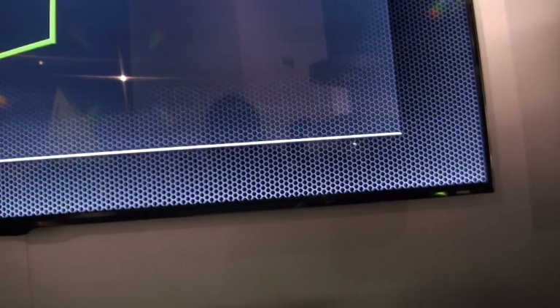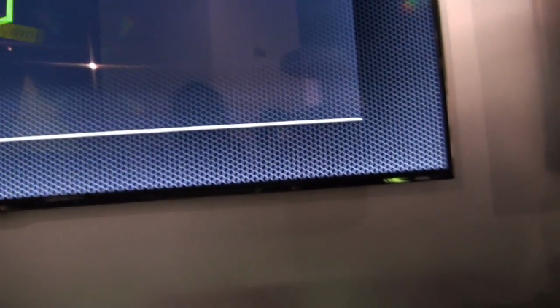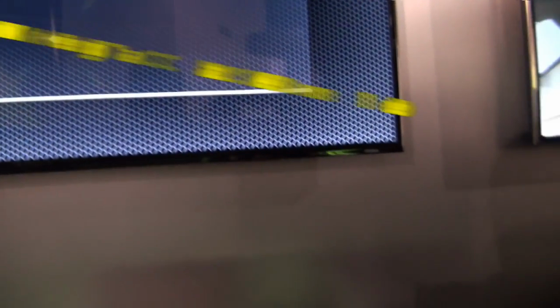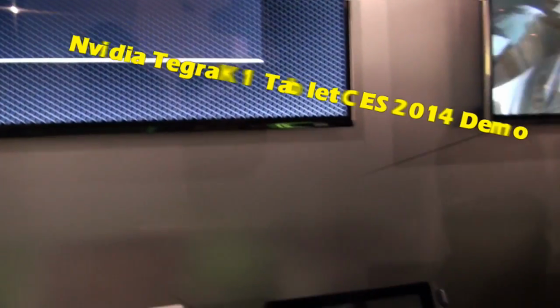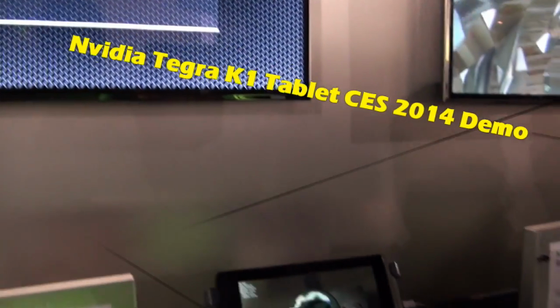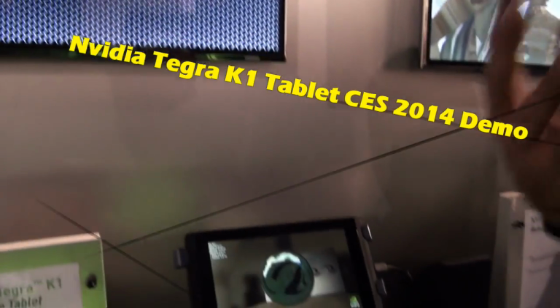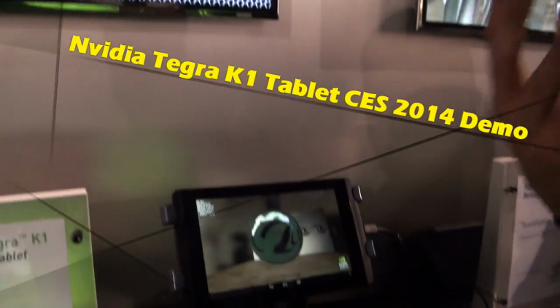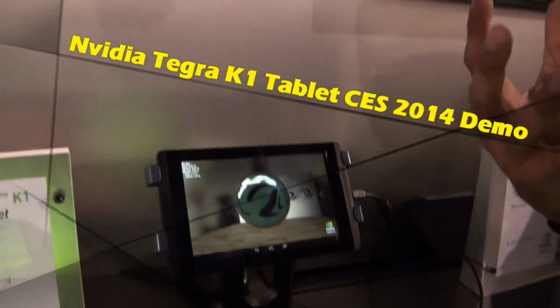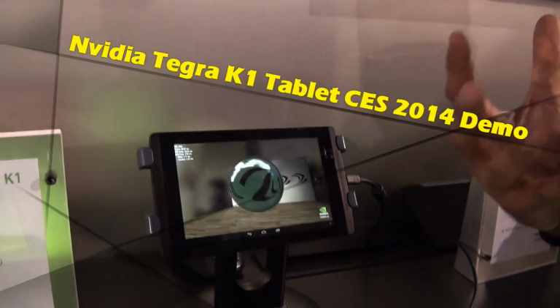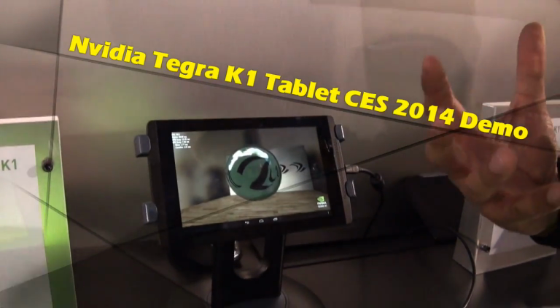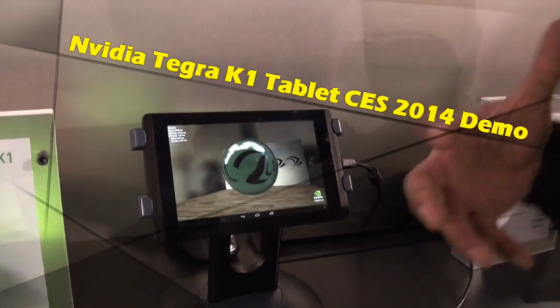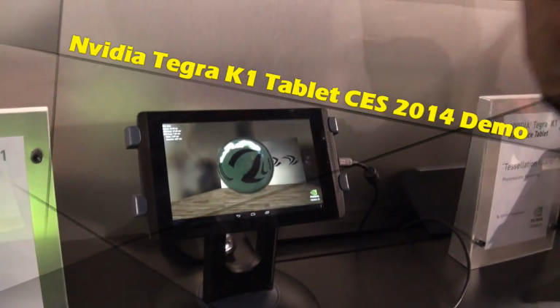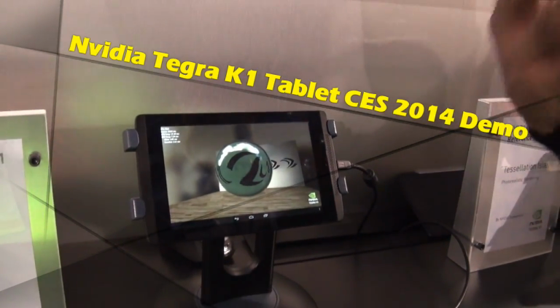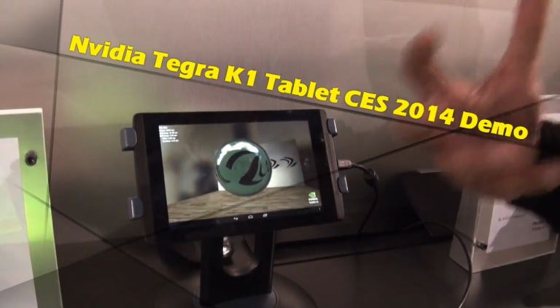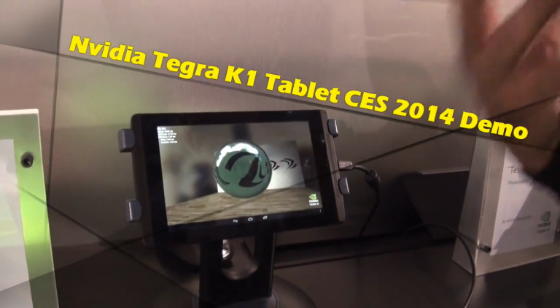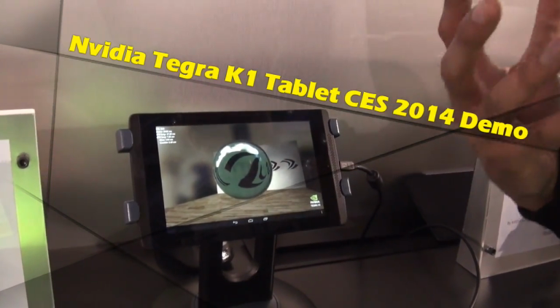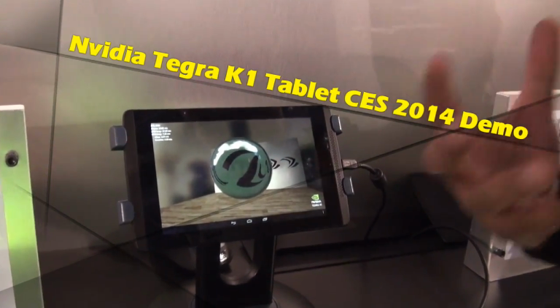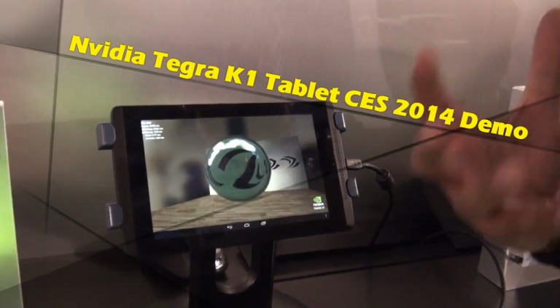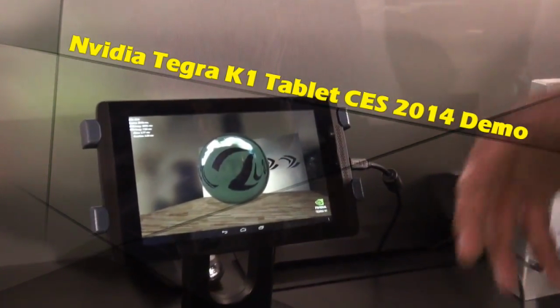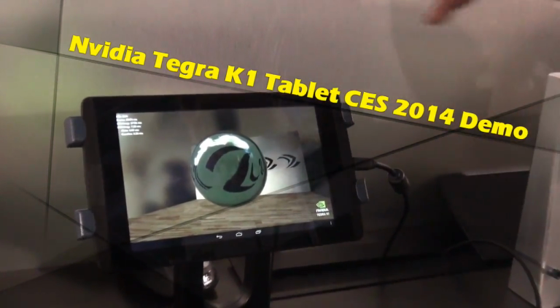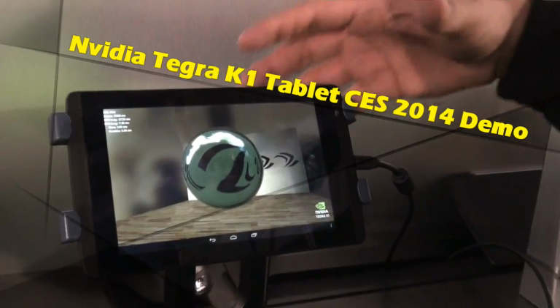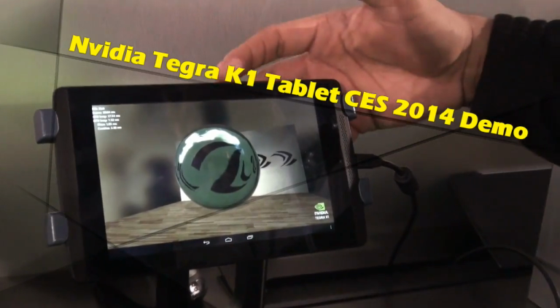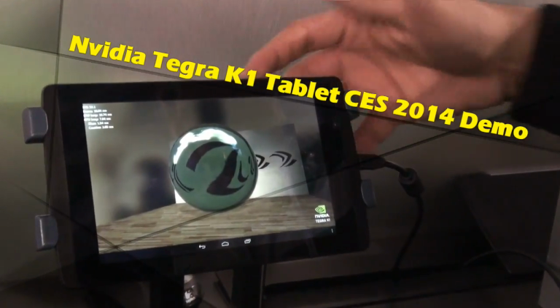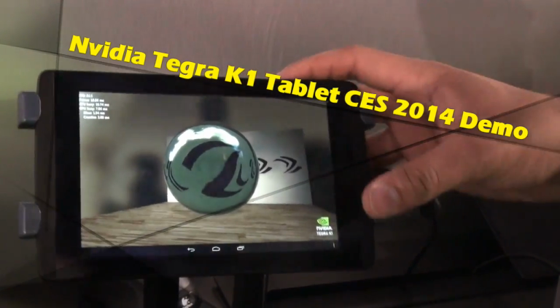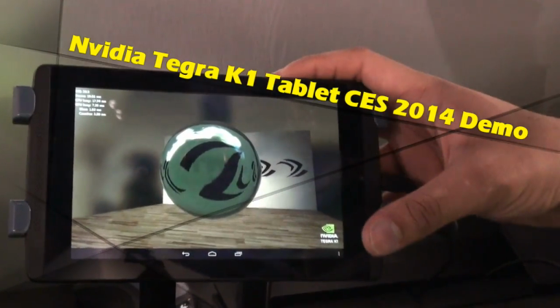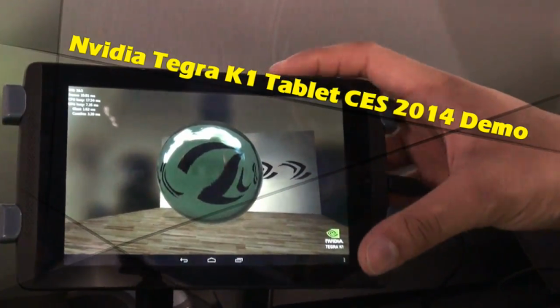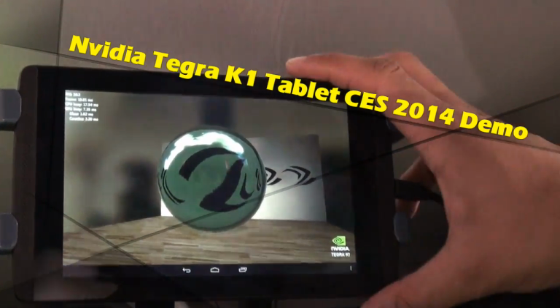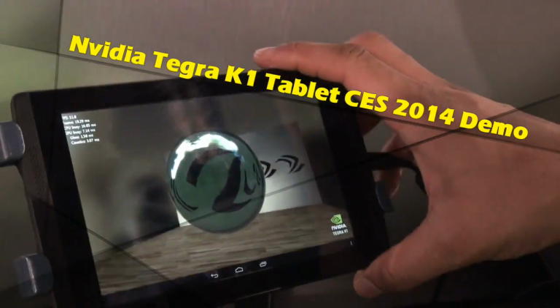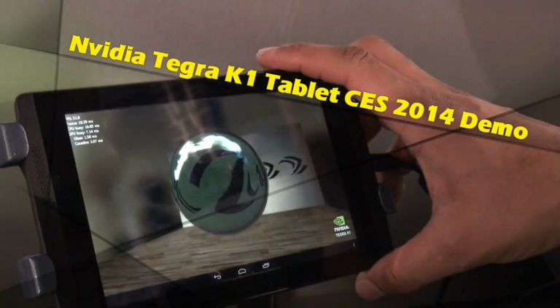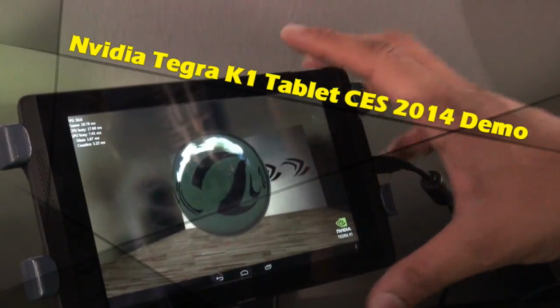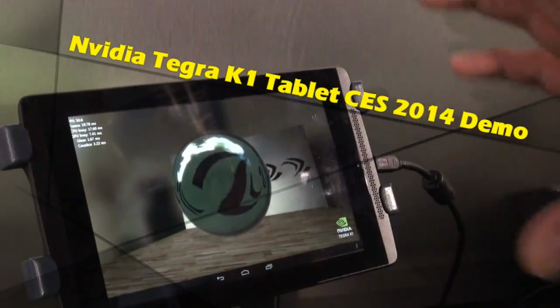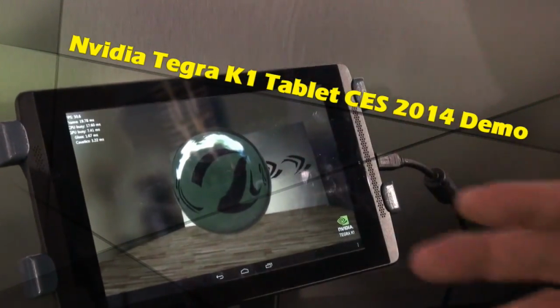Hi guys, this is Thunder E from Board of Work. We're looking at the NVIDIA Tegra K1 reference design tablet.